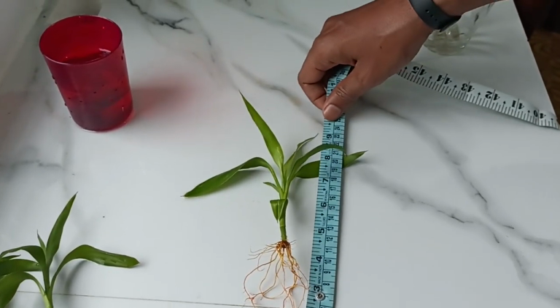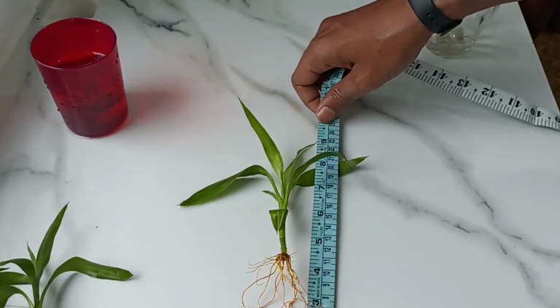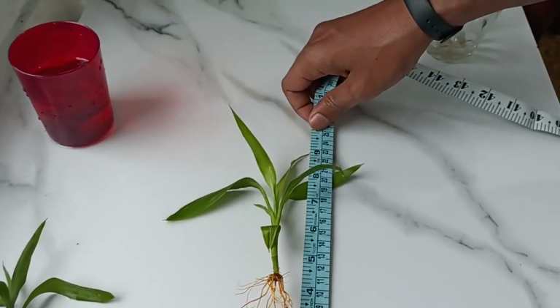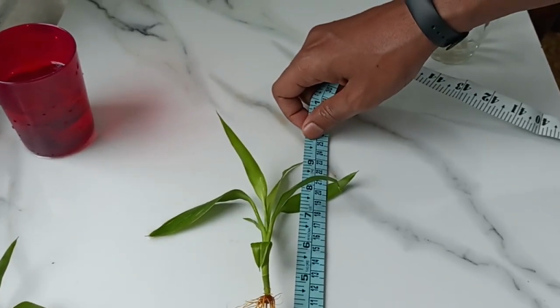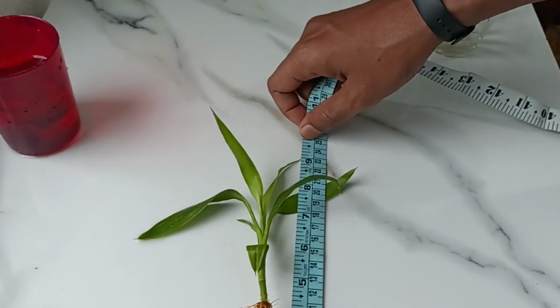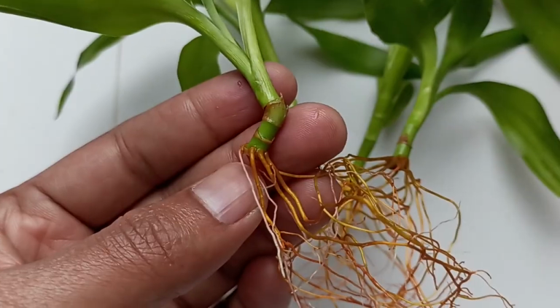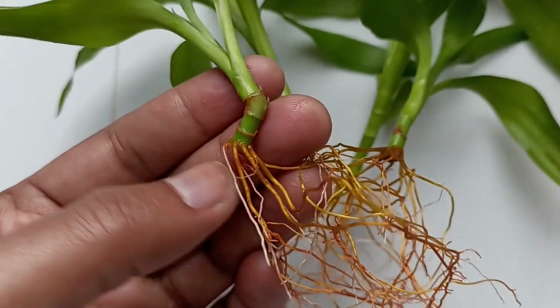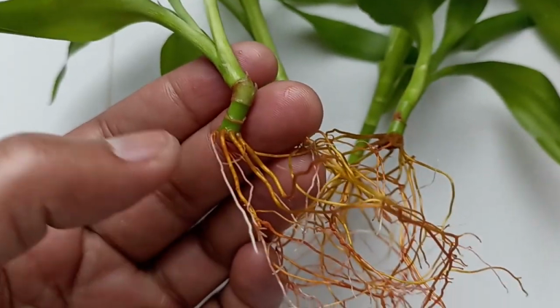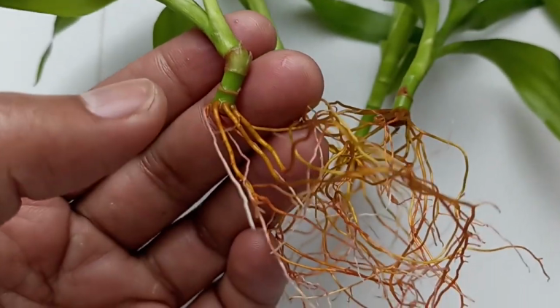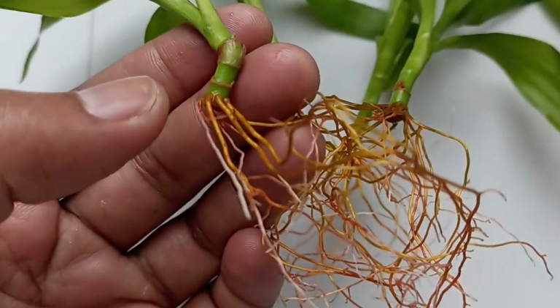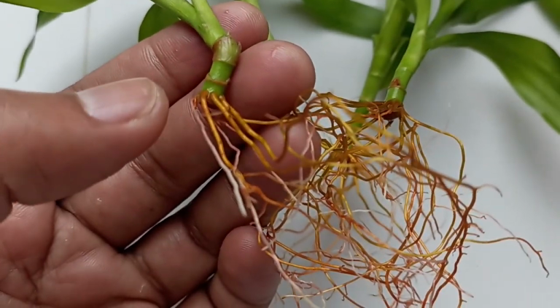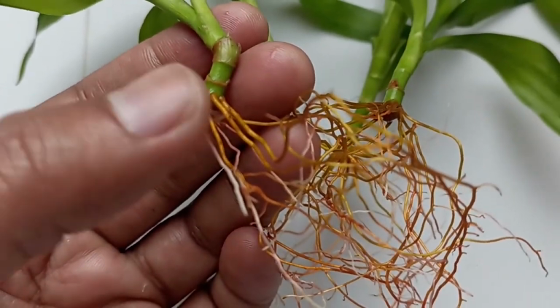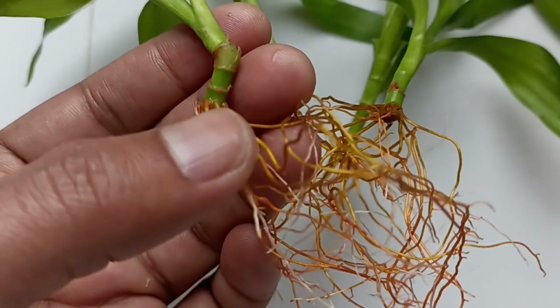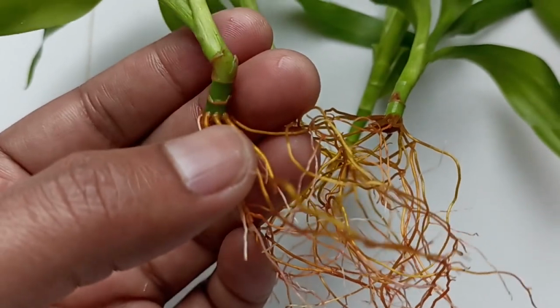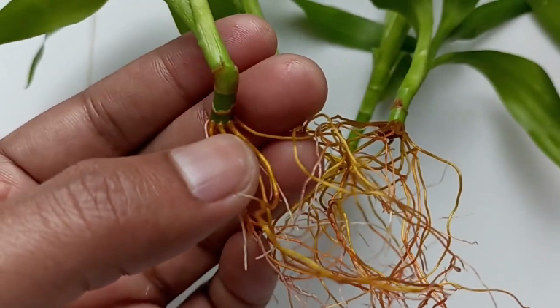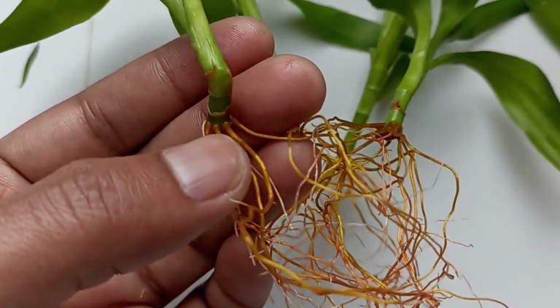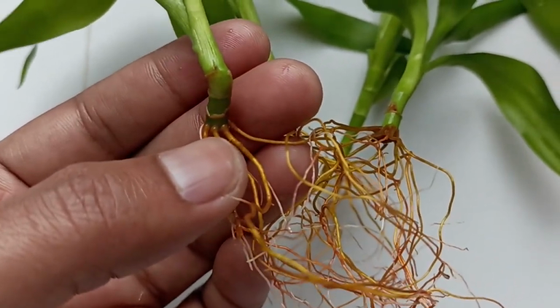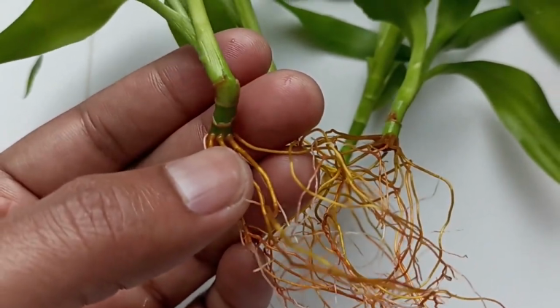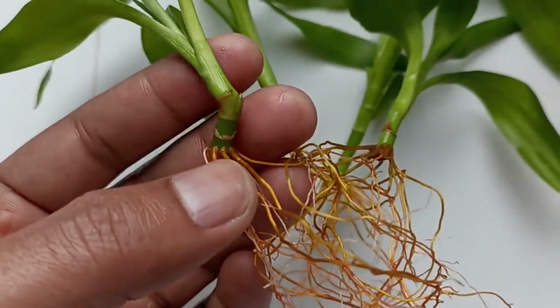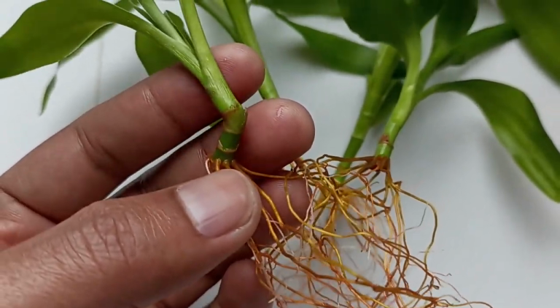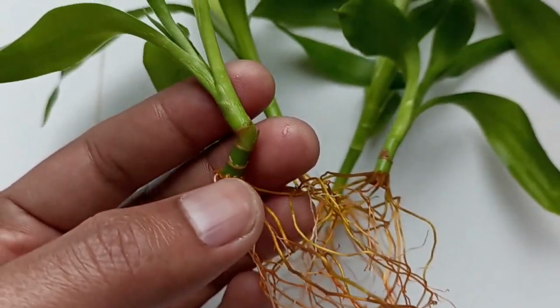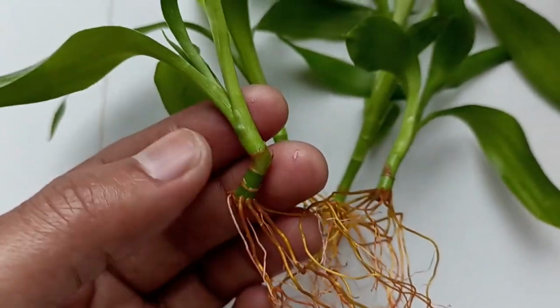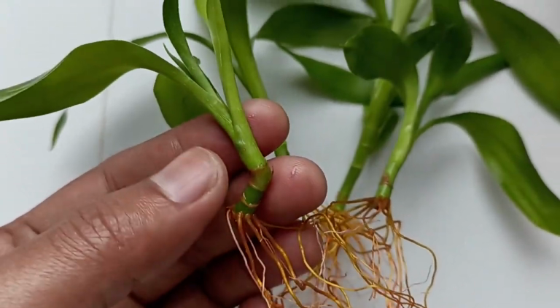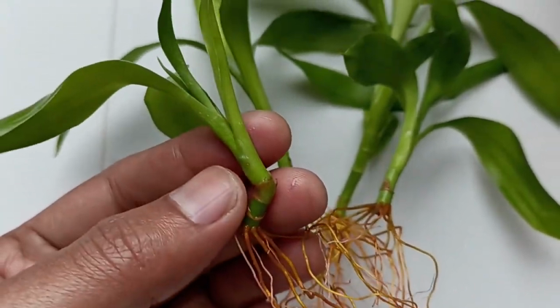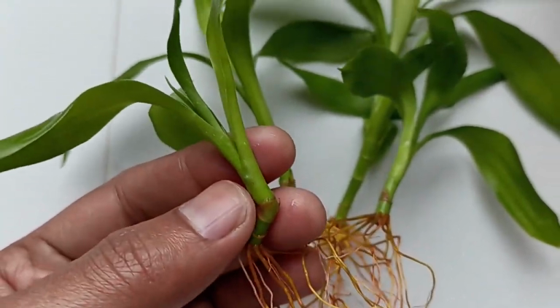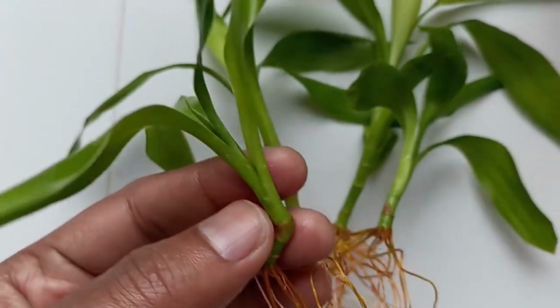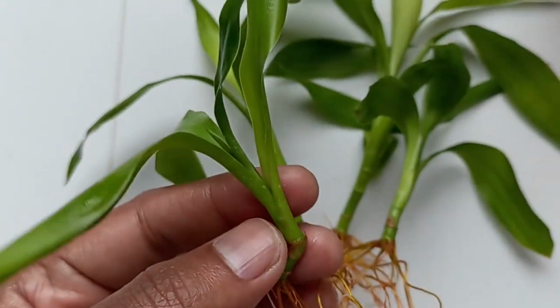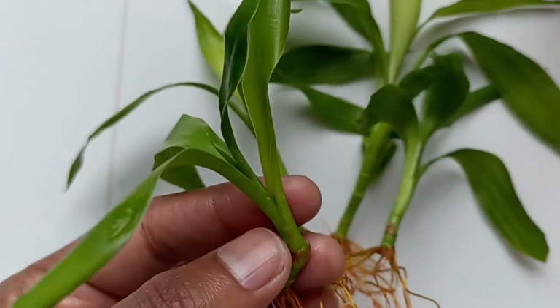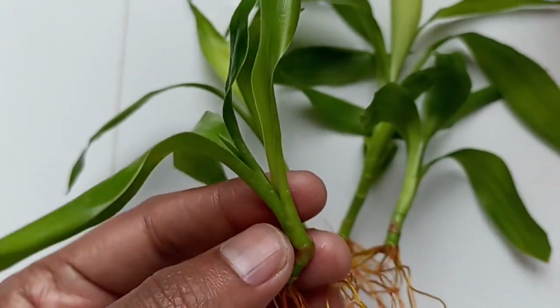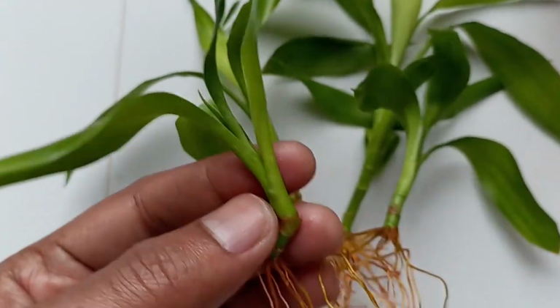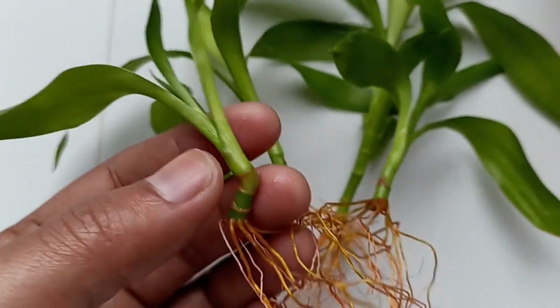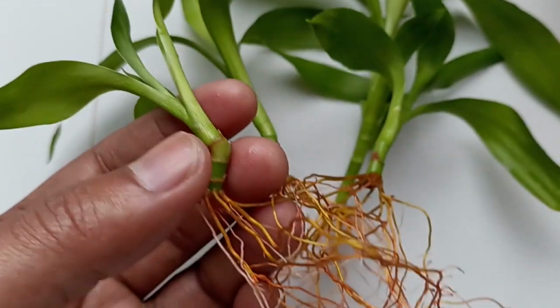You have to keep one thing in mind: when you cut the shoots, make sure that they are straight, otherwise later they will bend like this one.